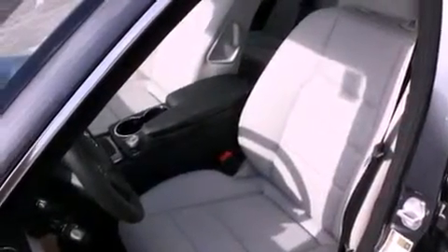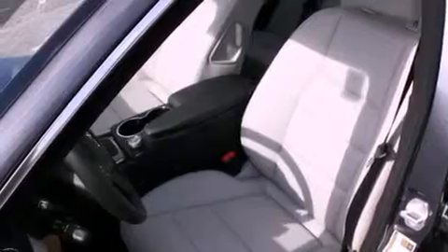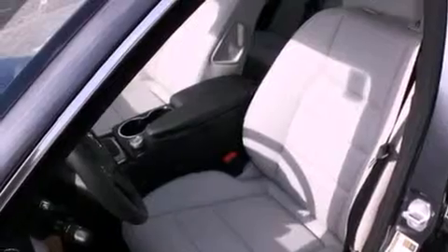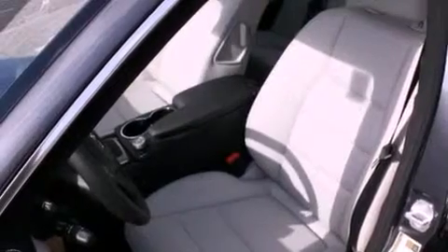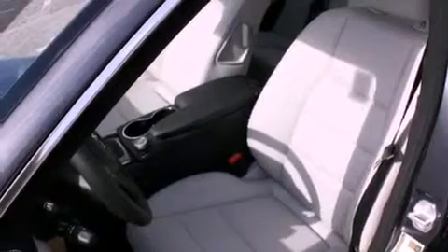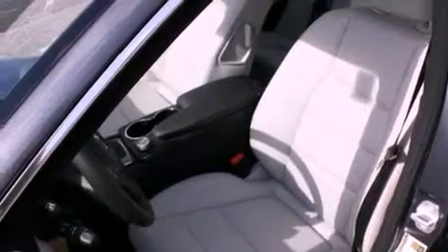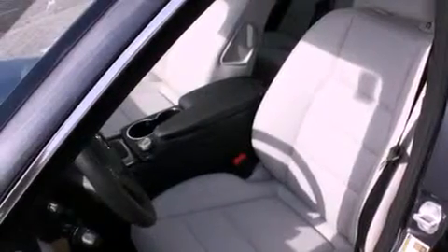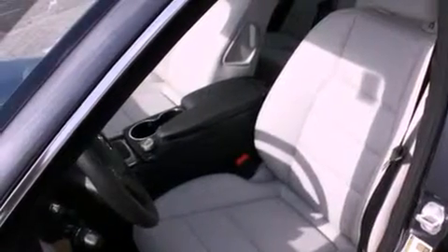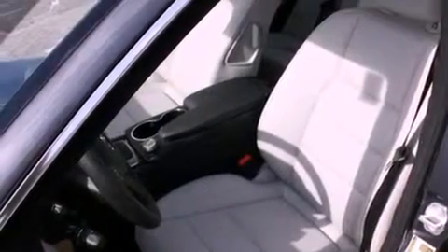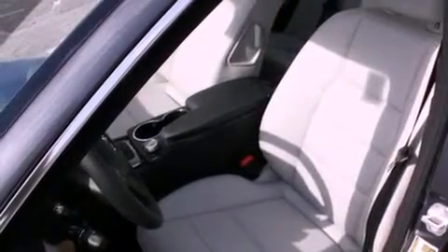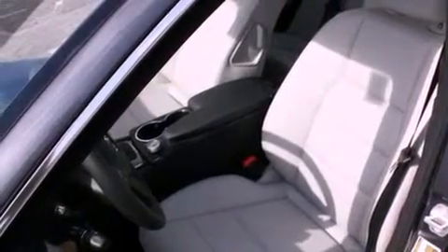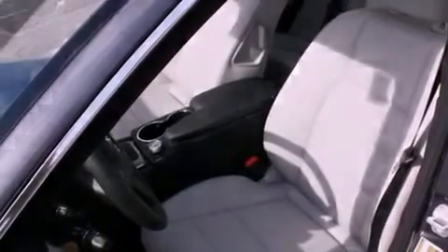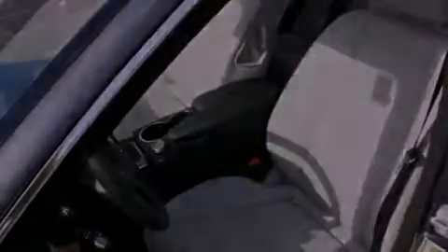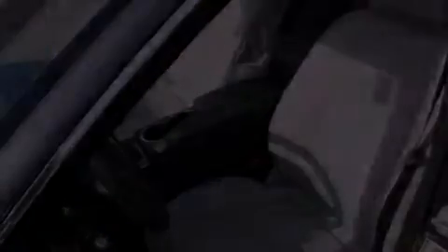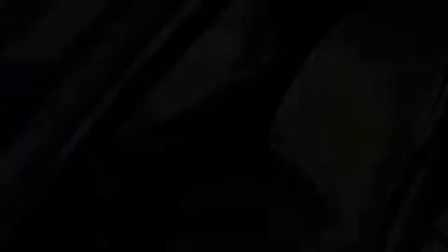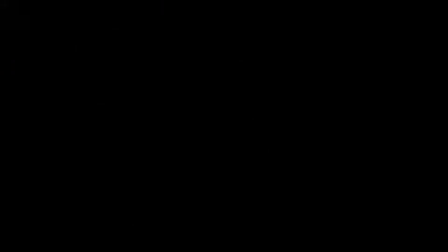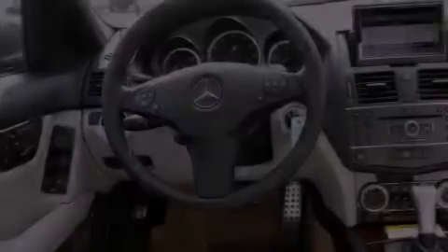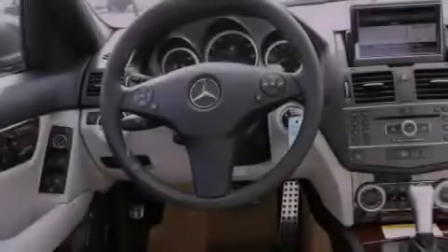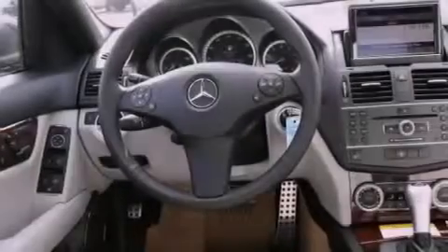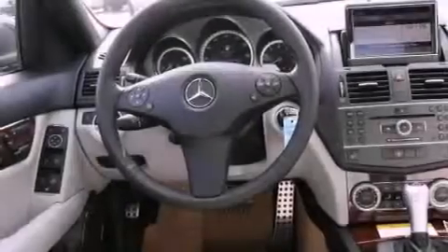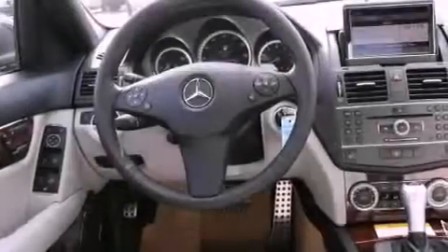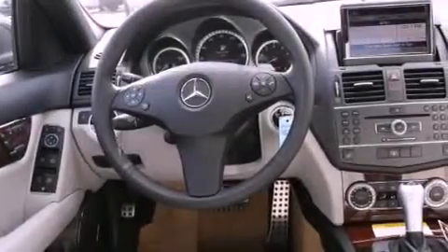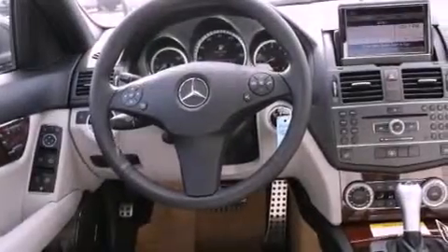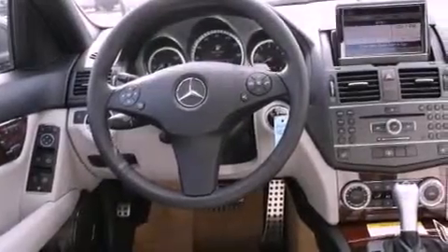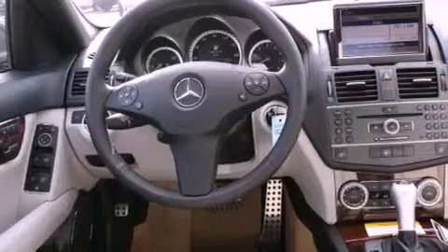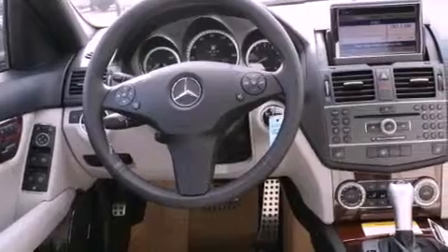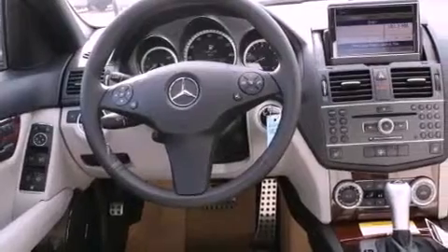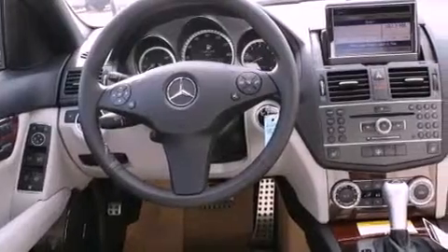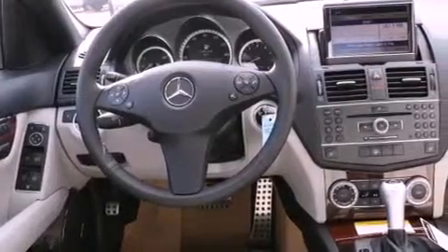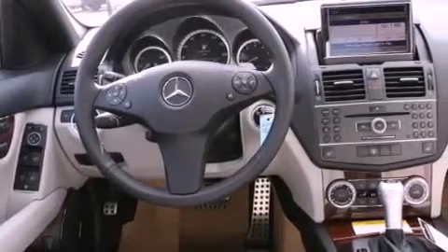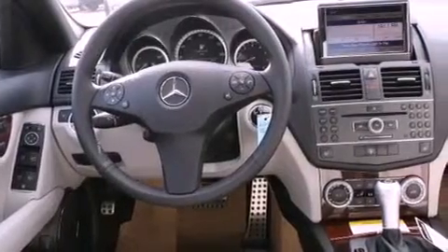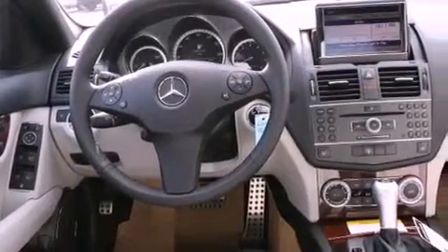Additional features include a stability control system, an anti-lock braking system, dual airbags, a rear window defroster, and a rear spoiler.